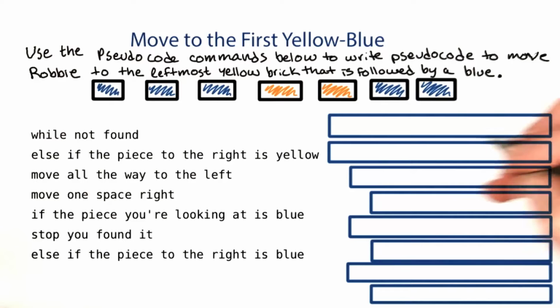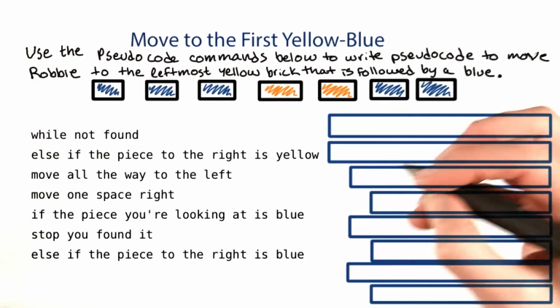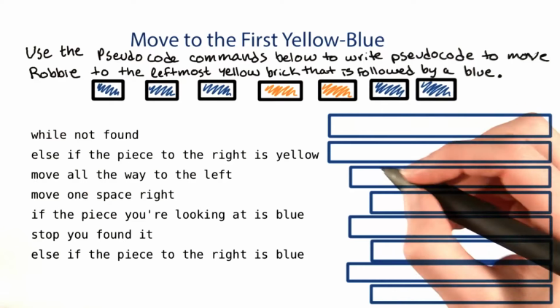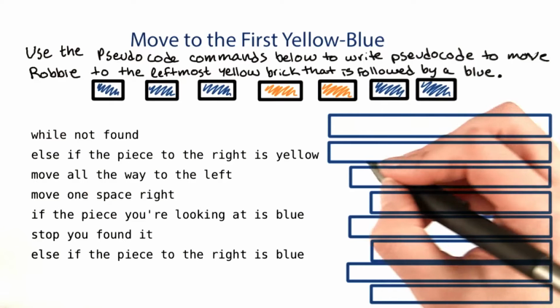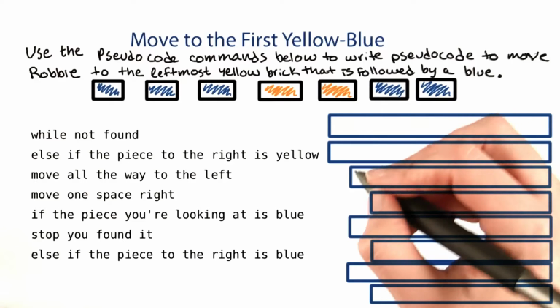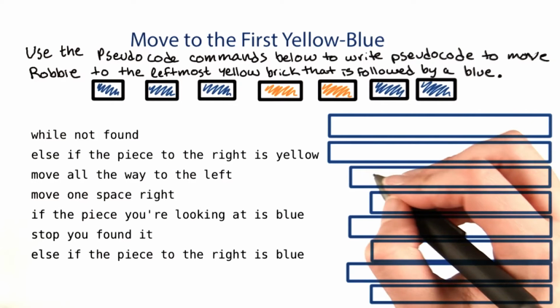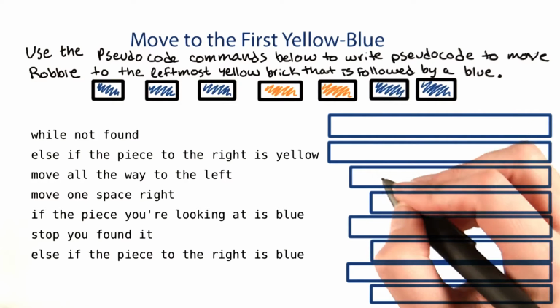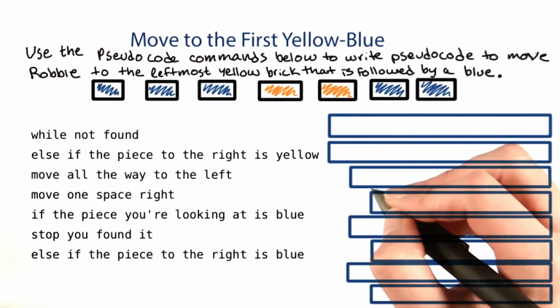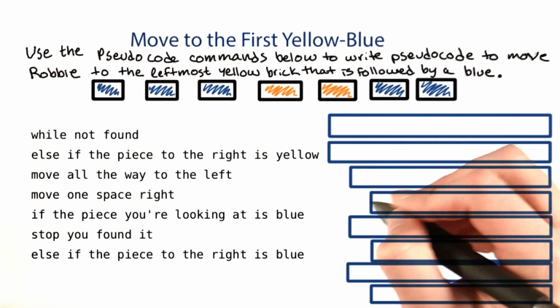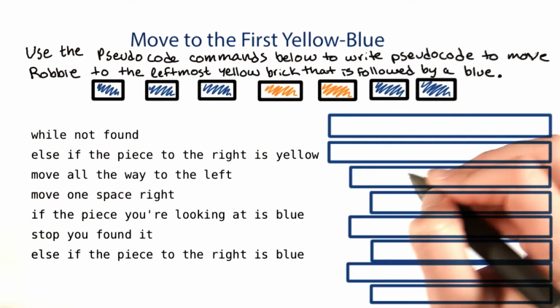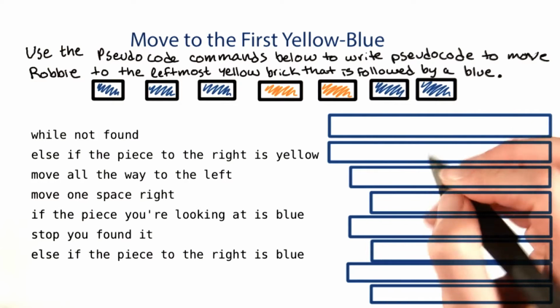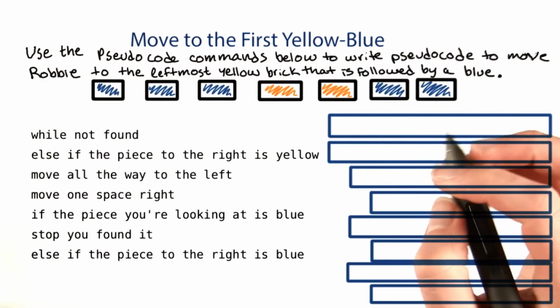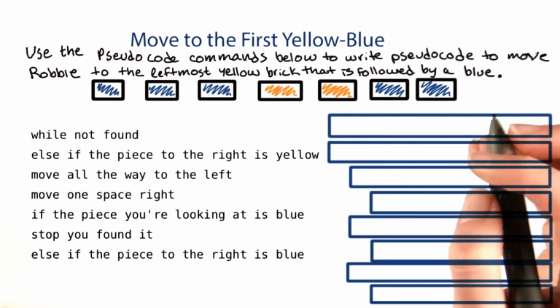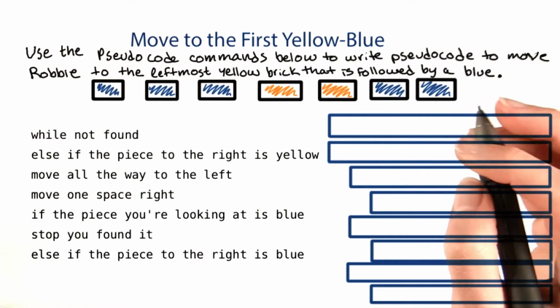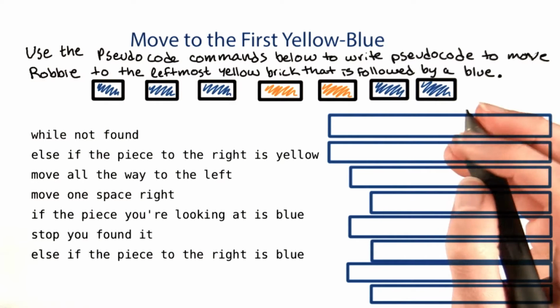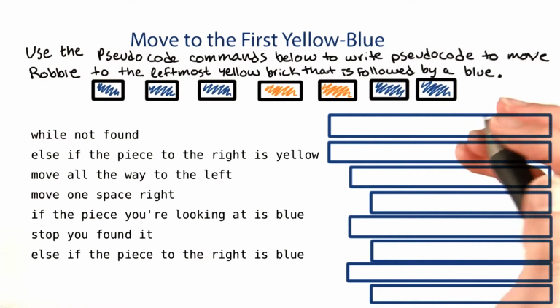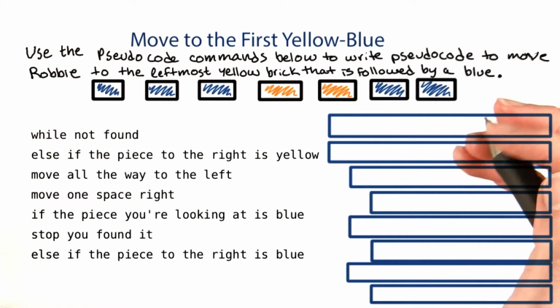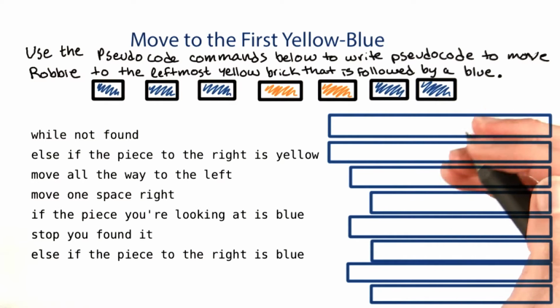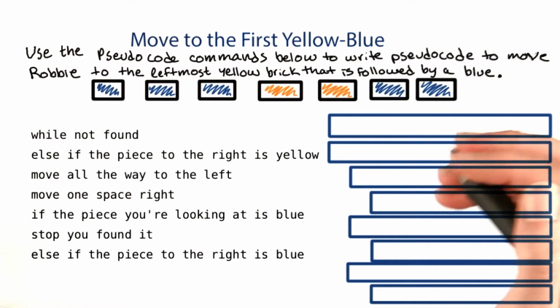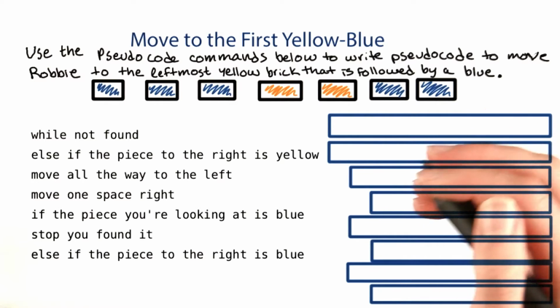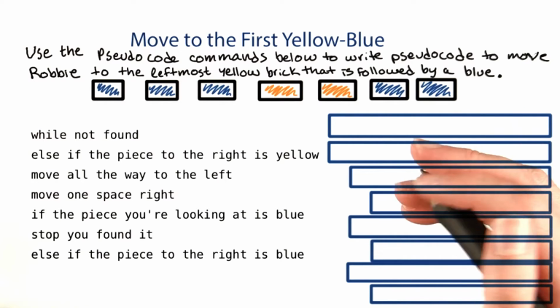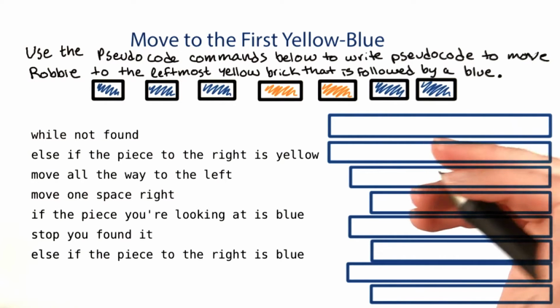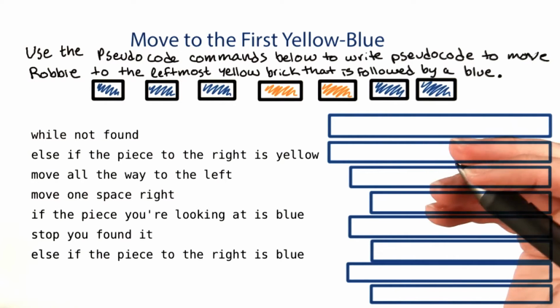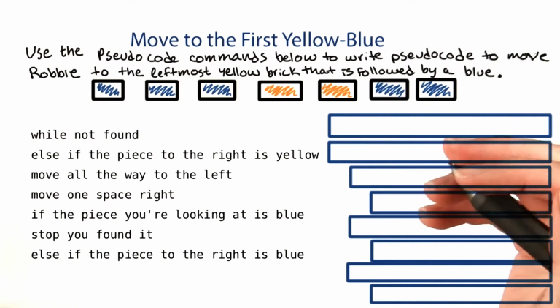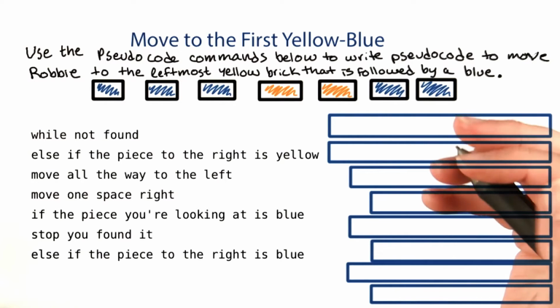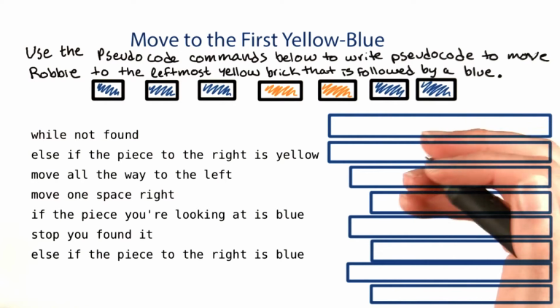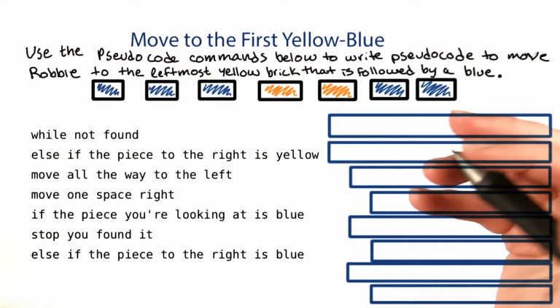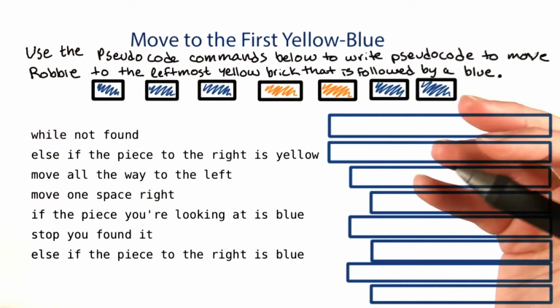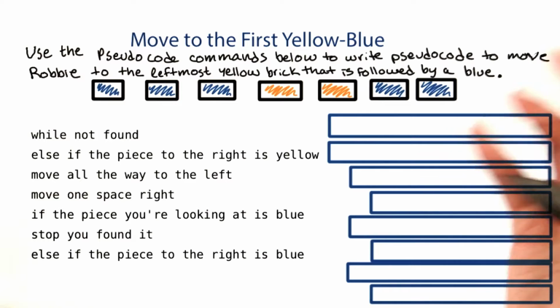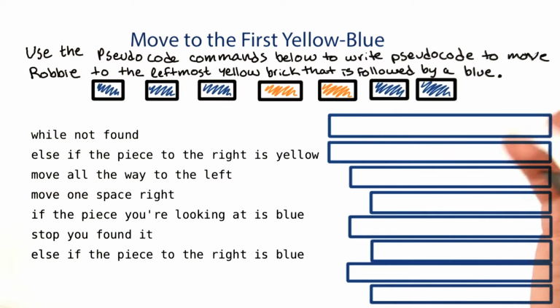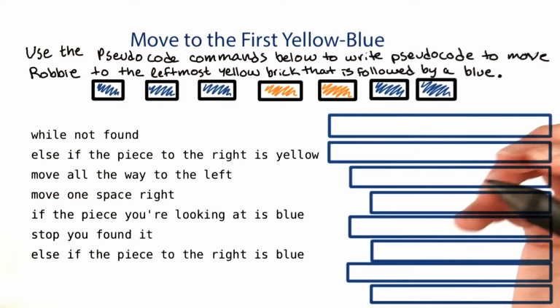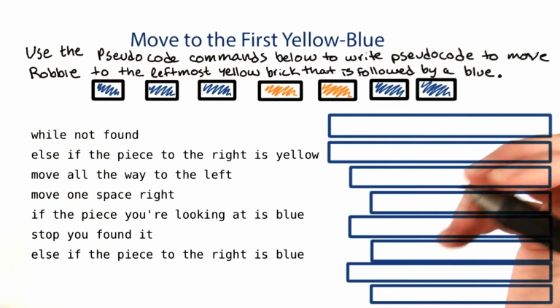There might be a few possible answers here, but I'll talk about the one I came up with. If you came up with a different one that might be right, I'd like to see it.